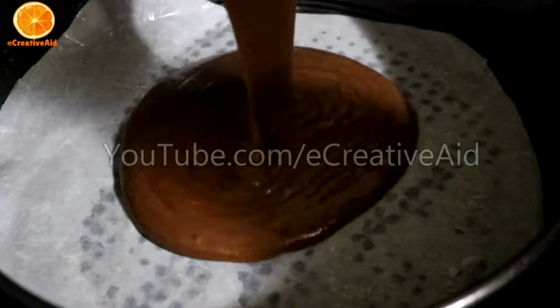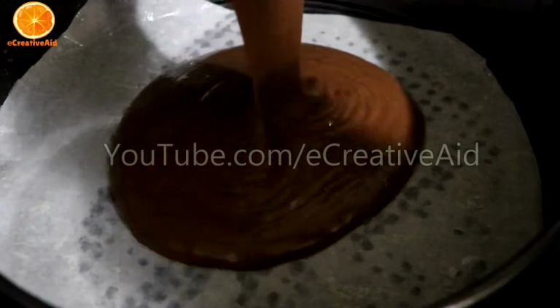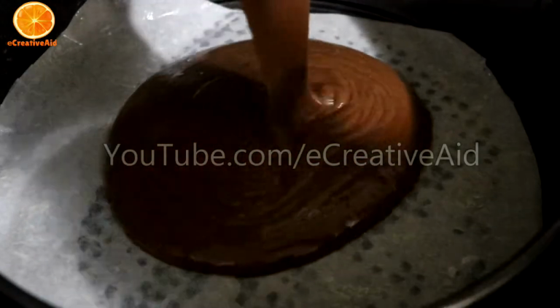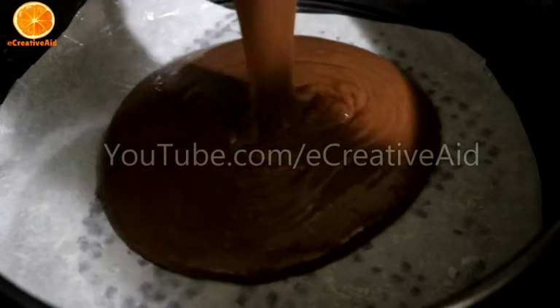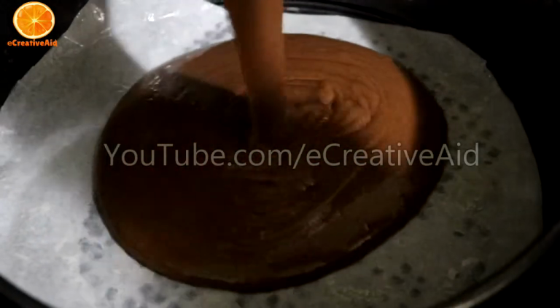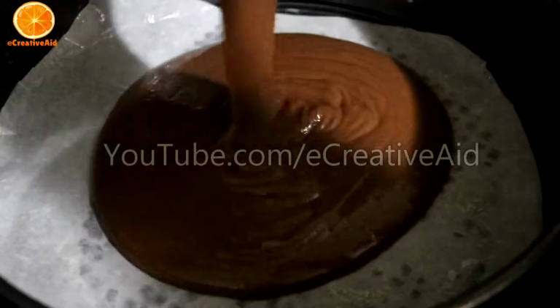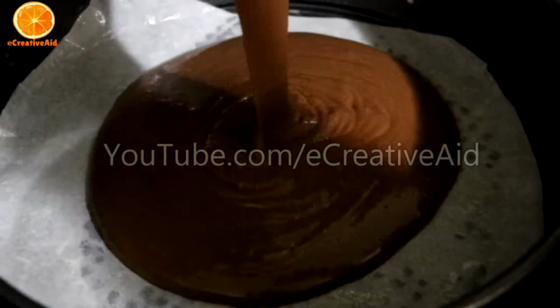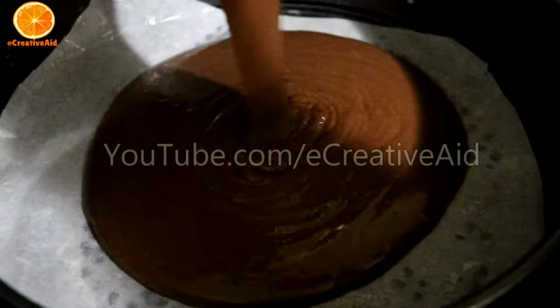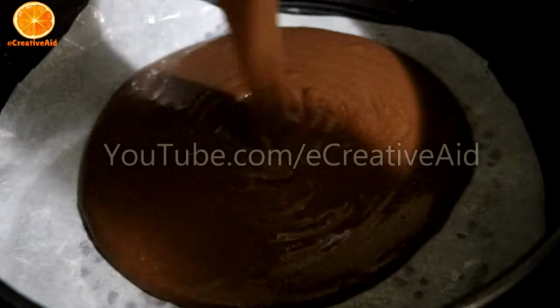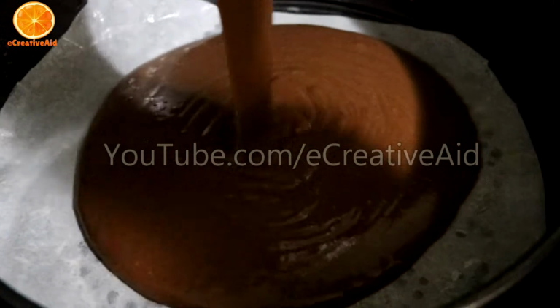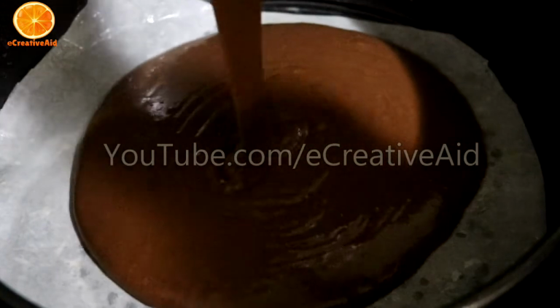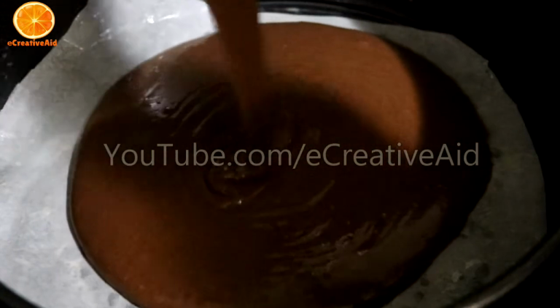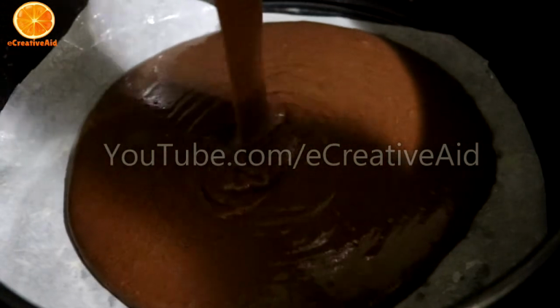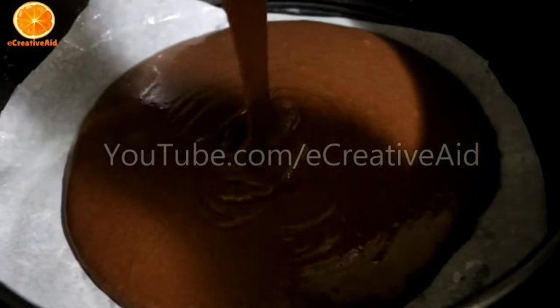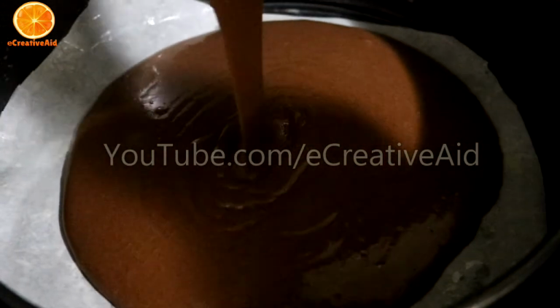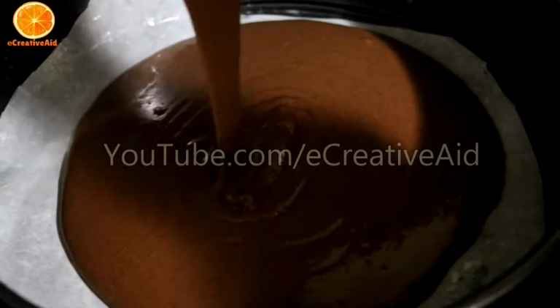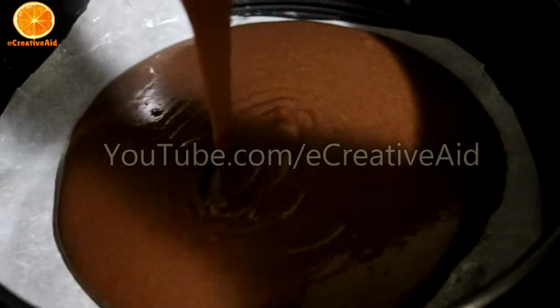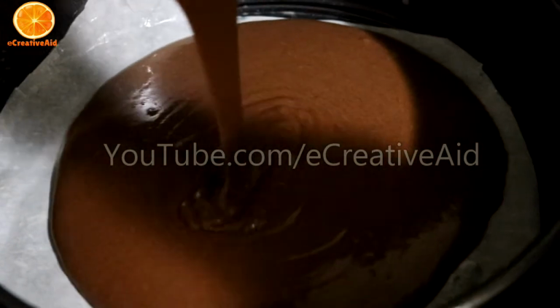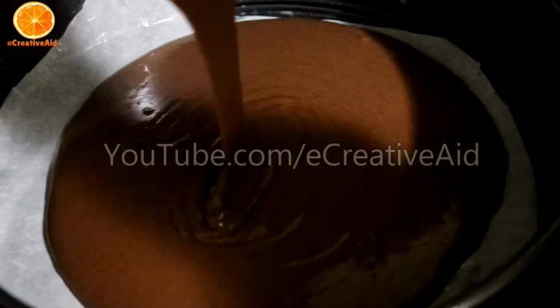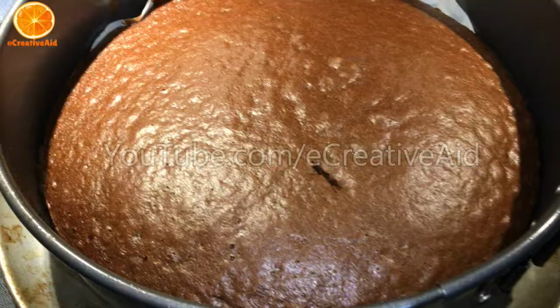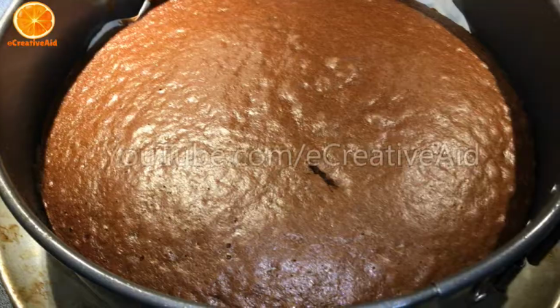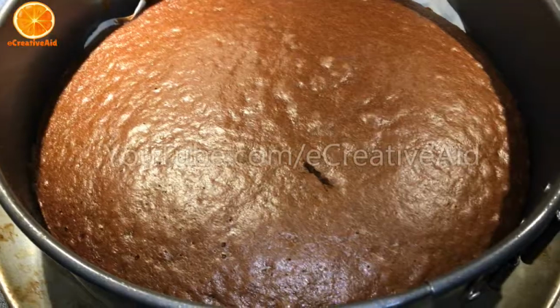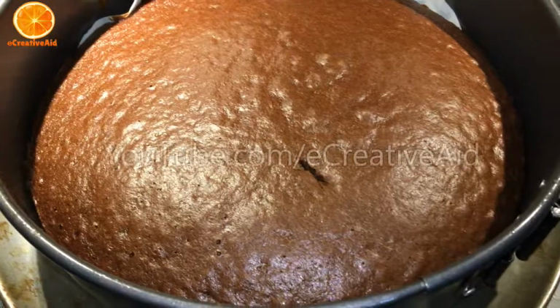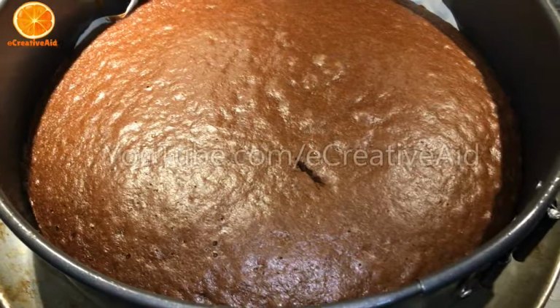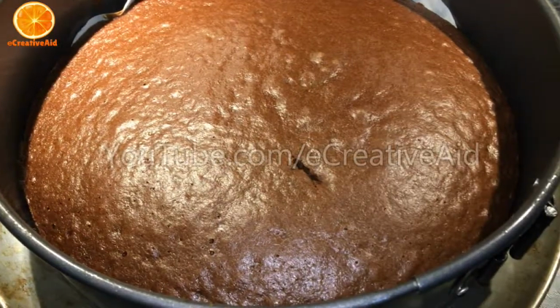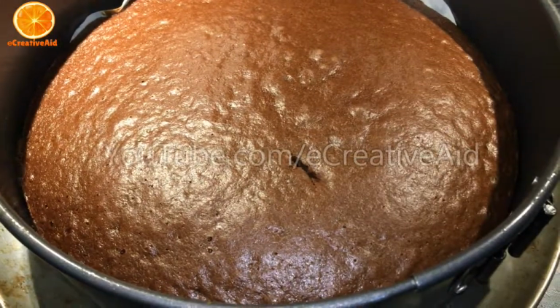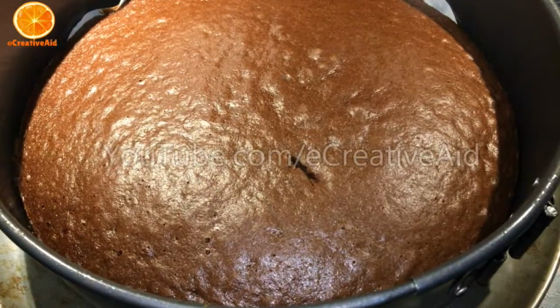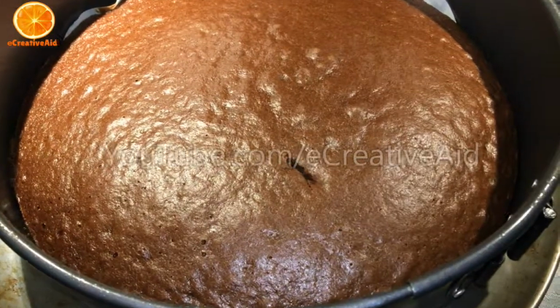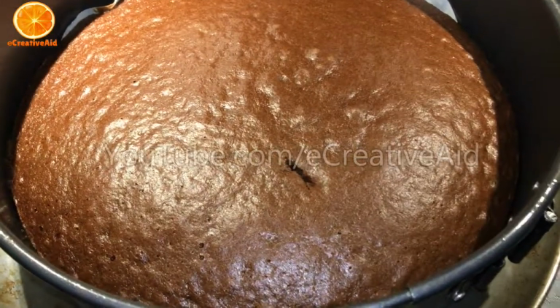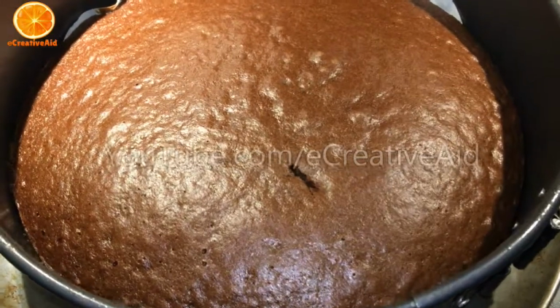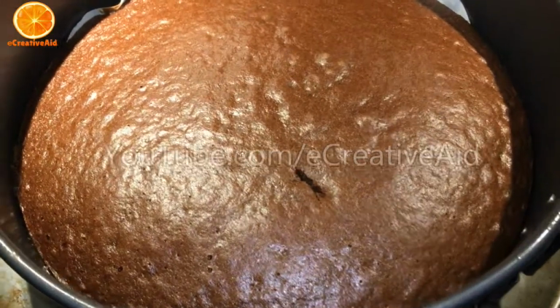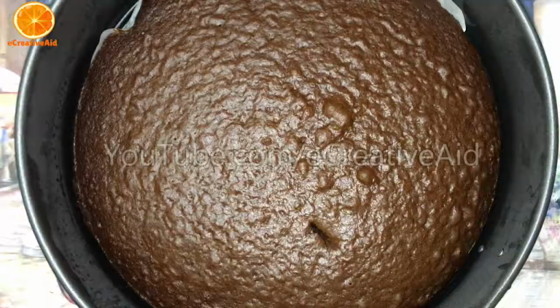Start making the chocolate cake. You can make it using the recipe in the description box.